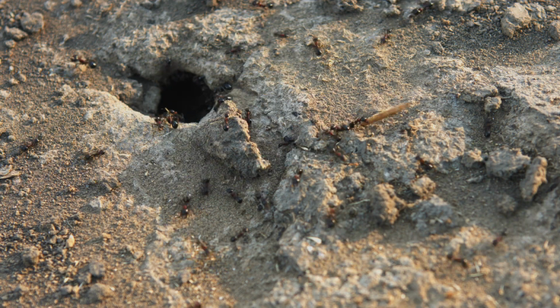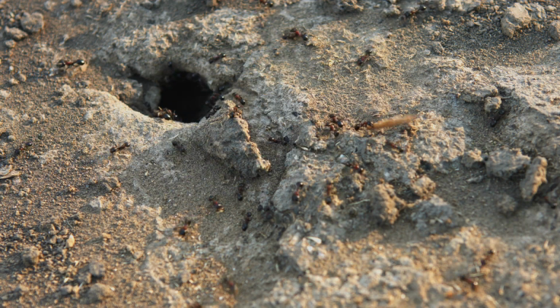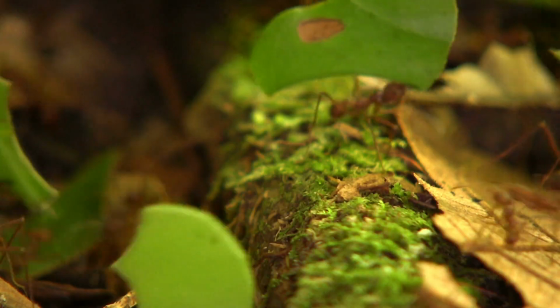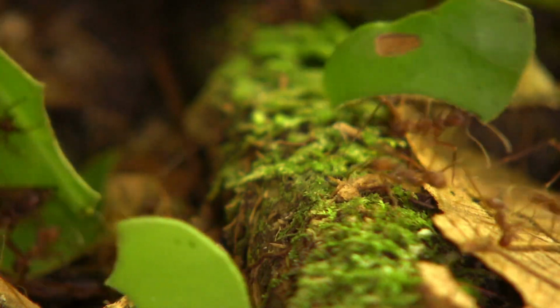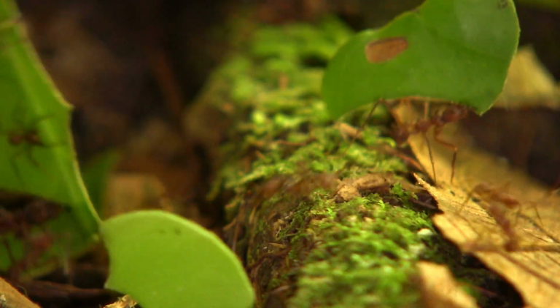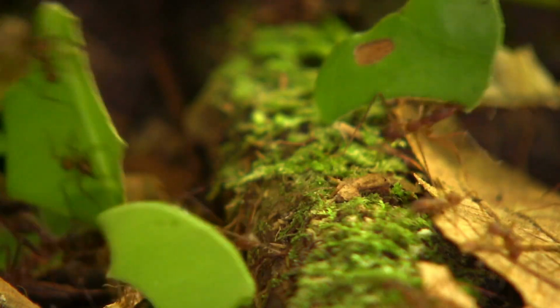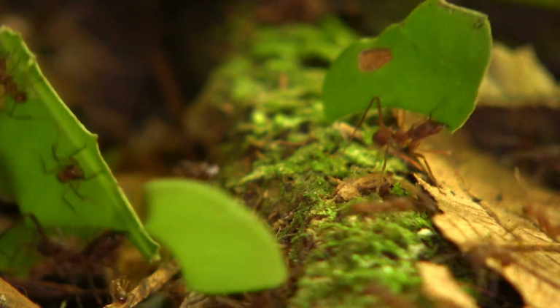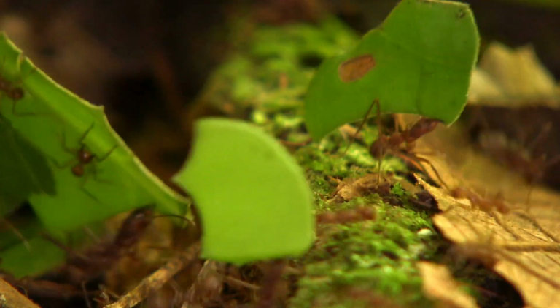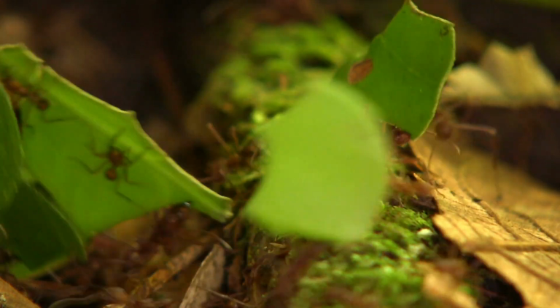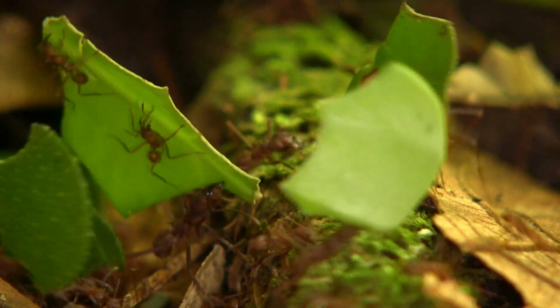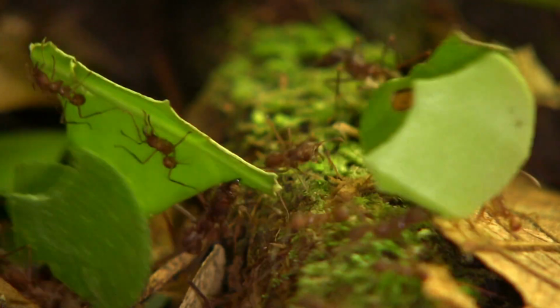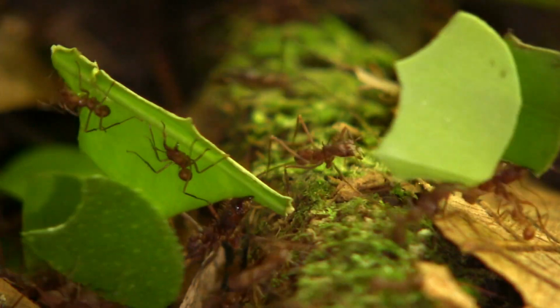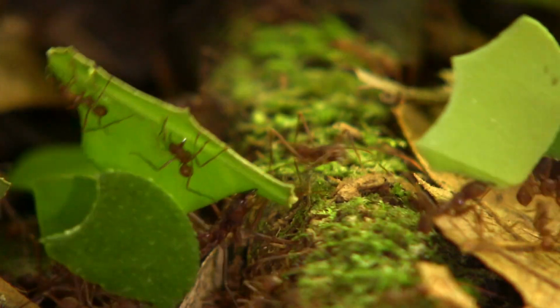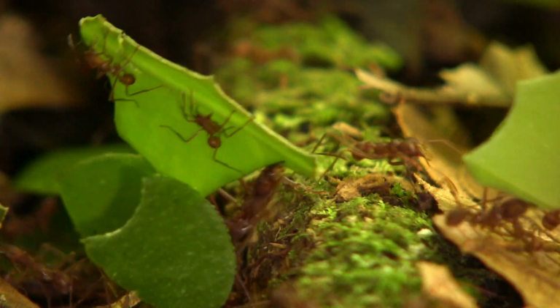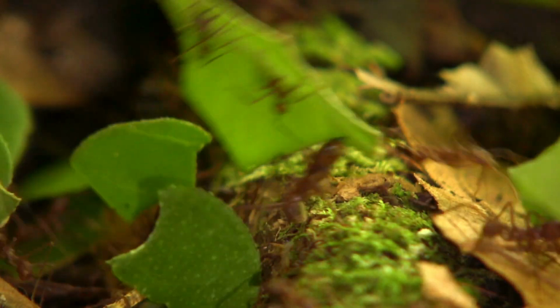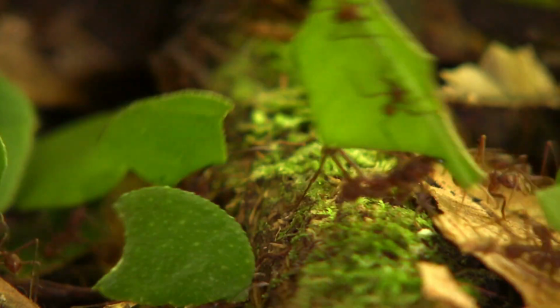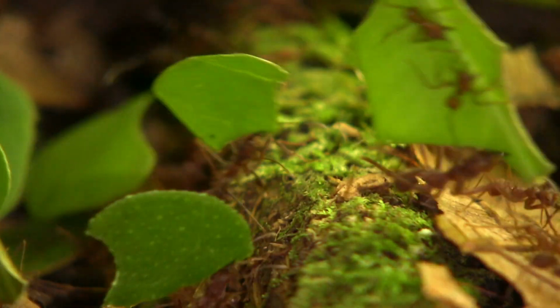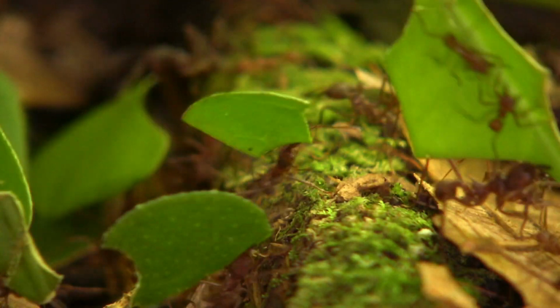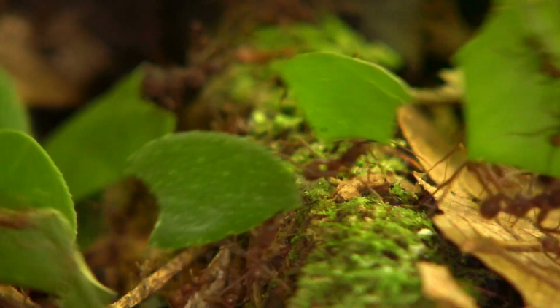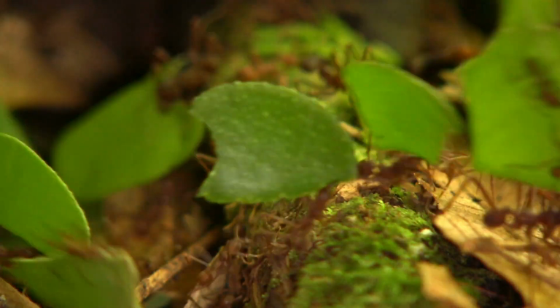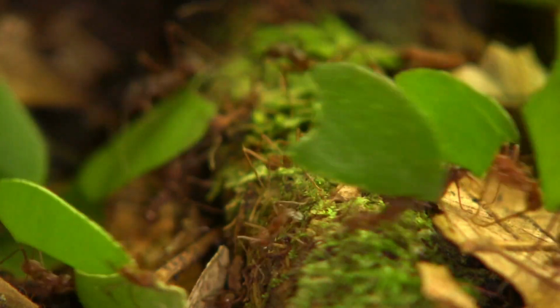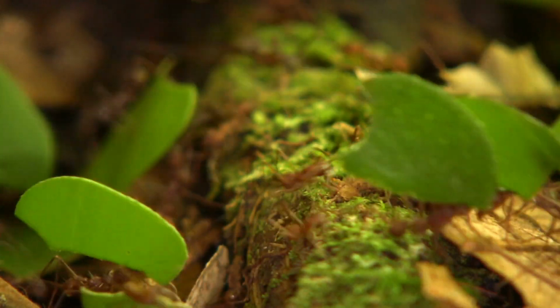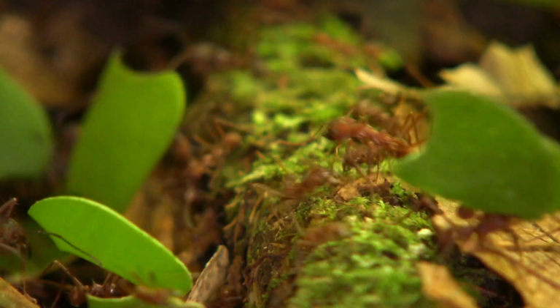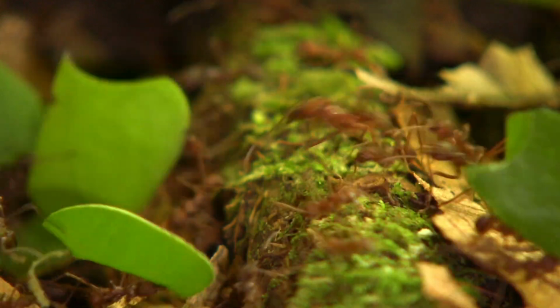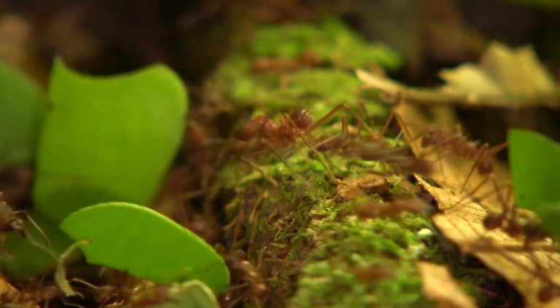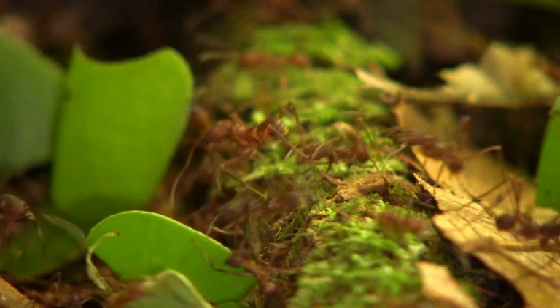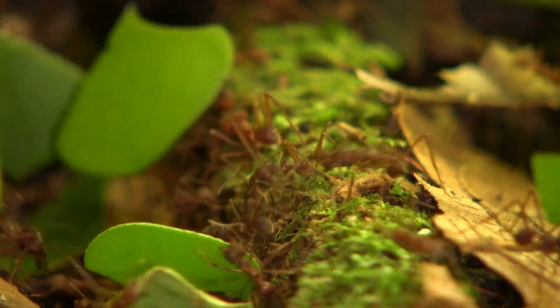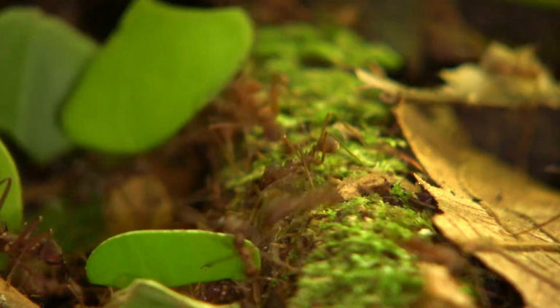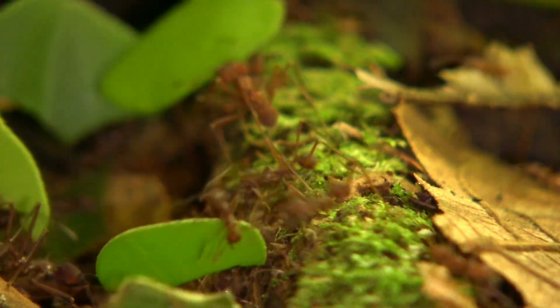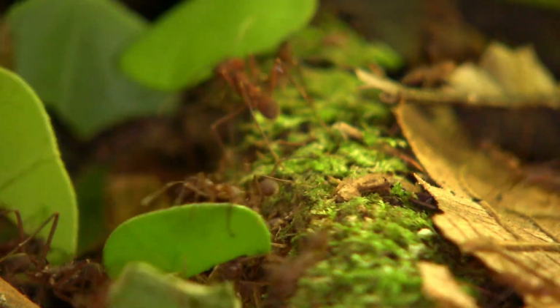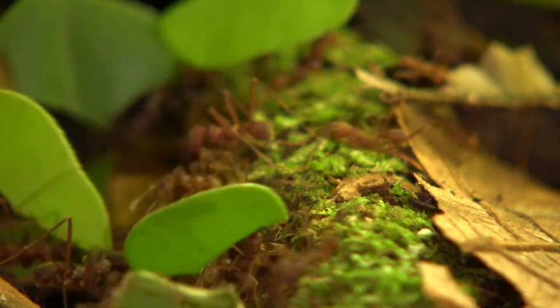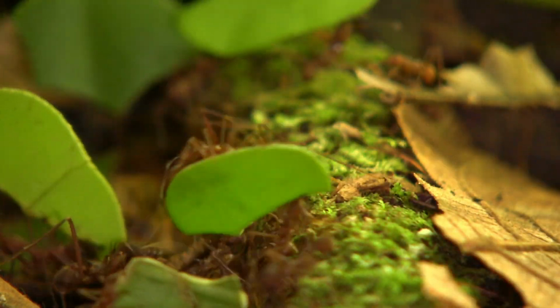If you're fascinated by nature's unseen heroes, make sure to subscribe and stay tuned for more incredible stories from the wild.